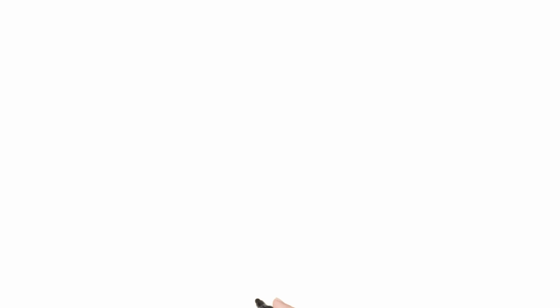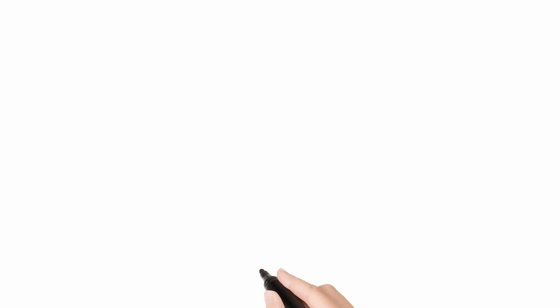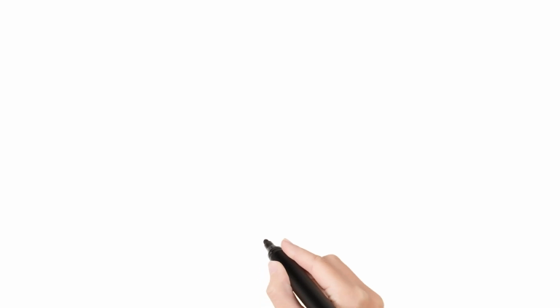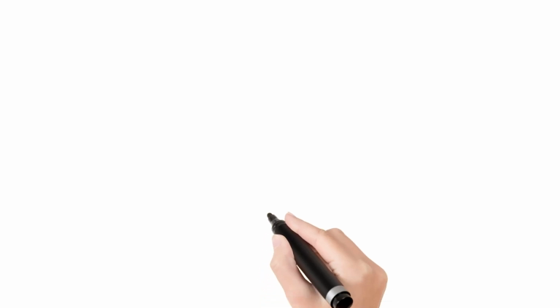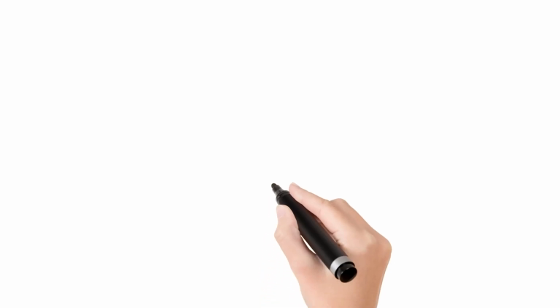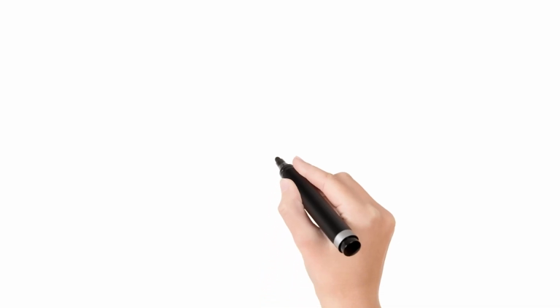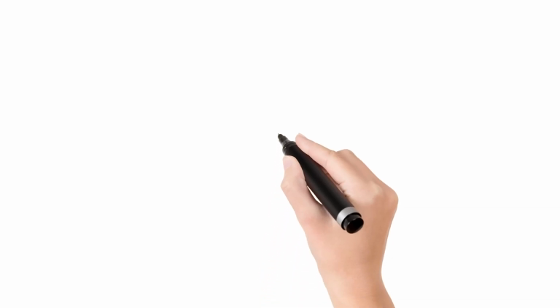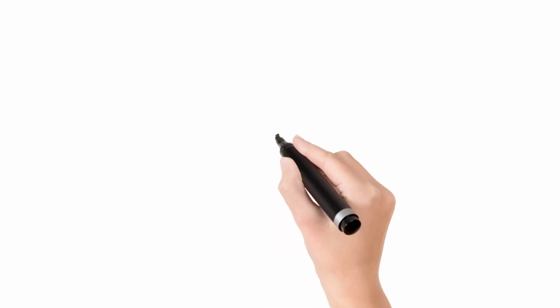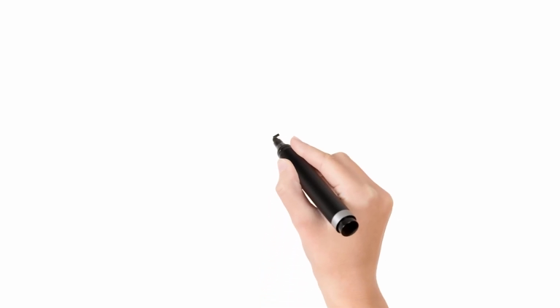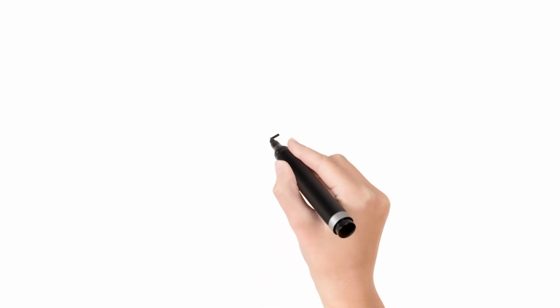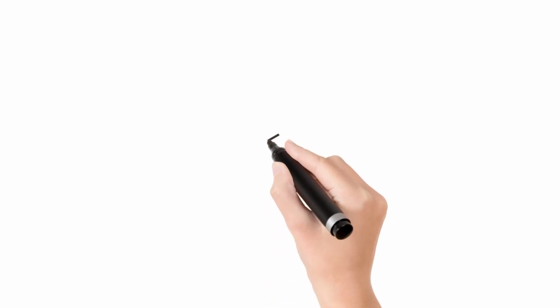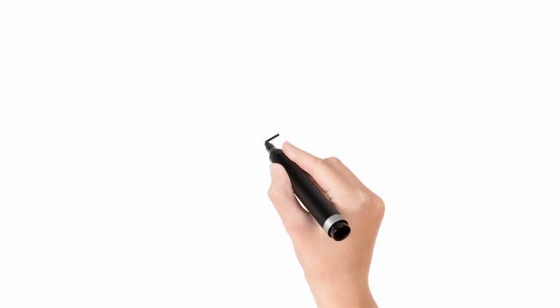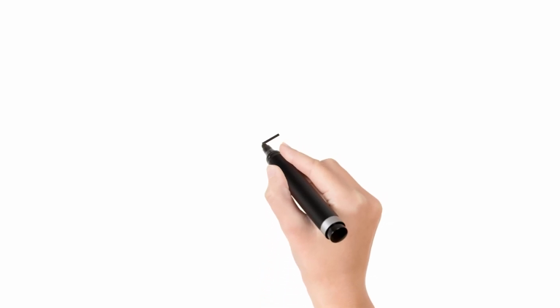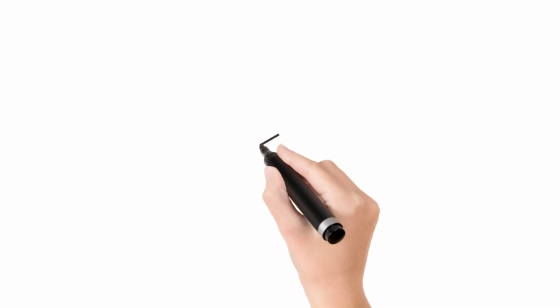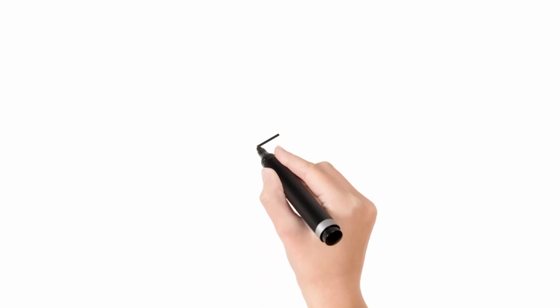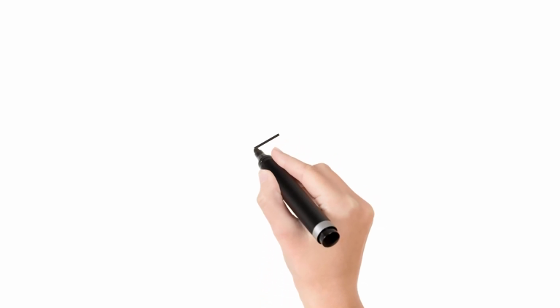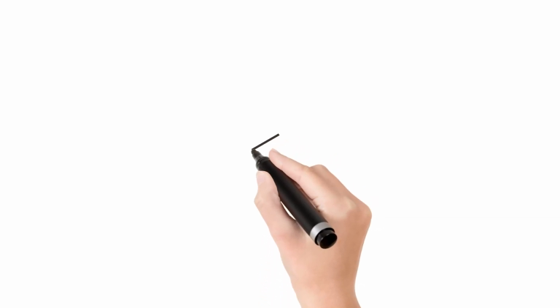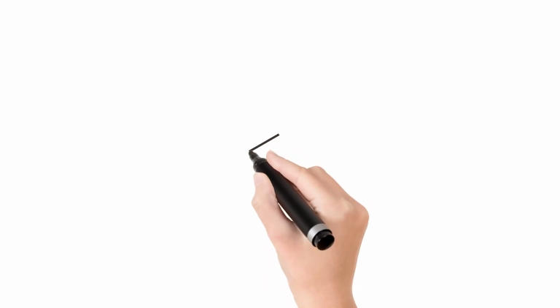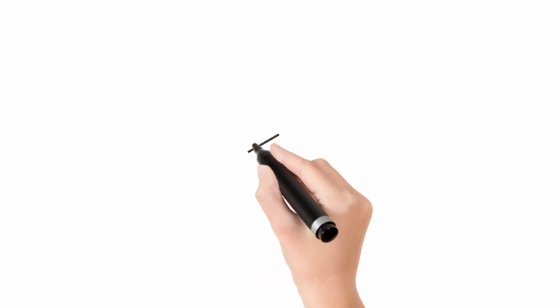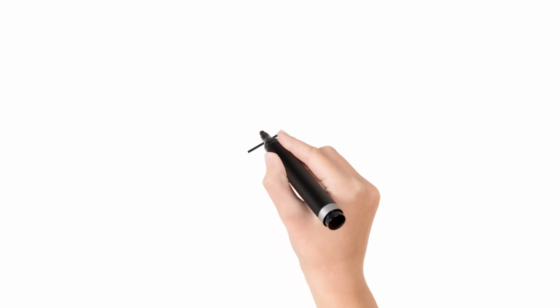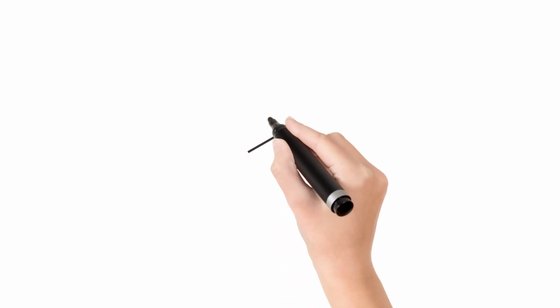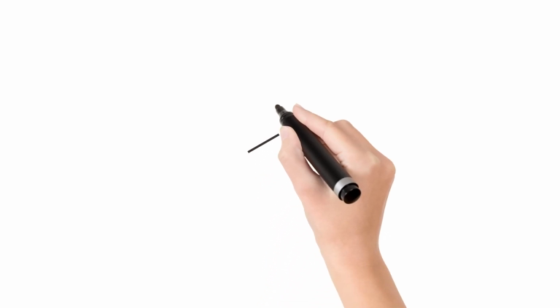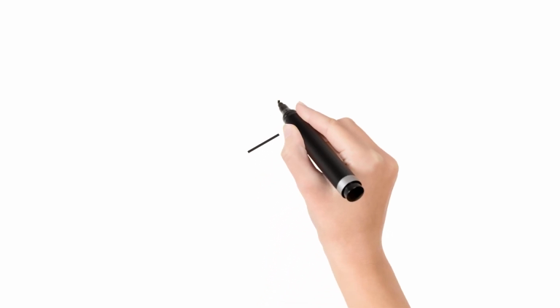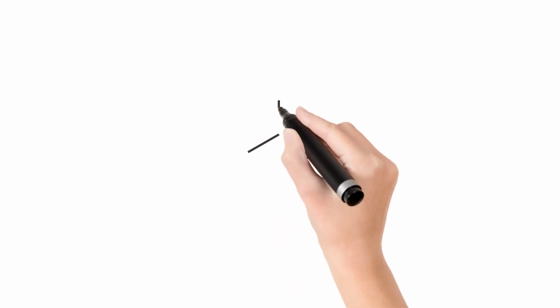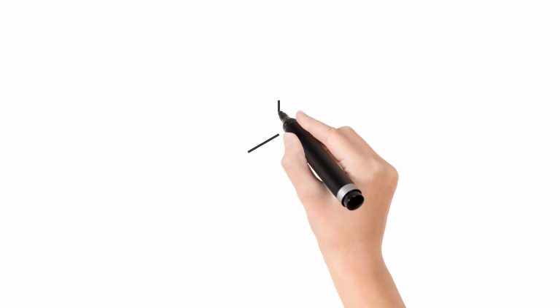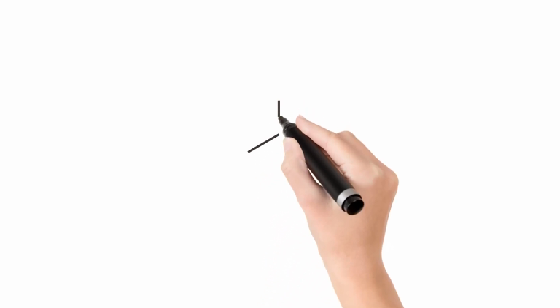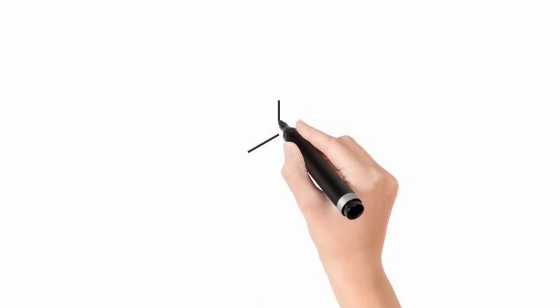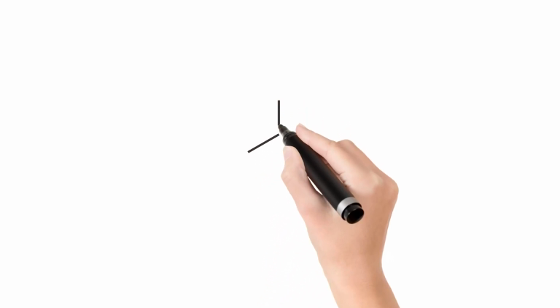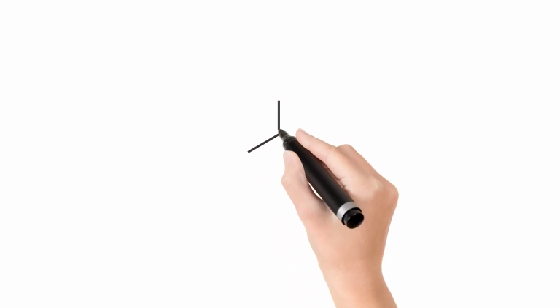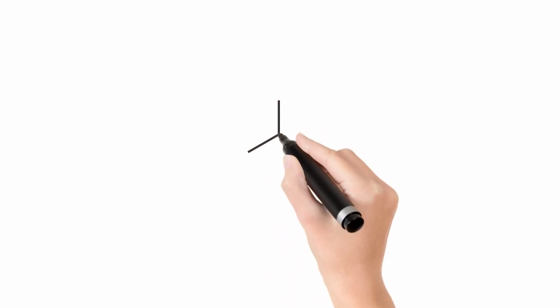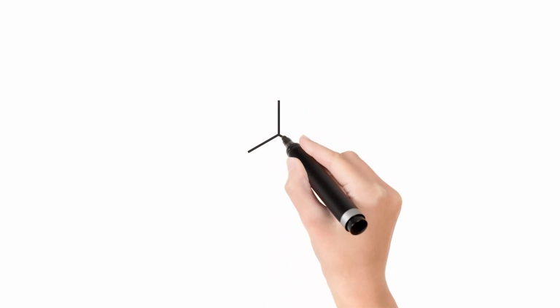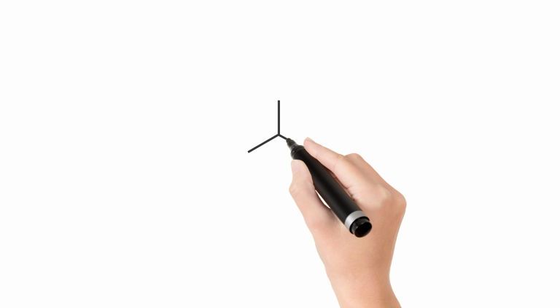Today we are drawing a 3D cross drawing, or you can say an isometric design.